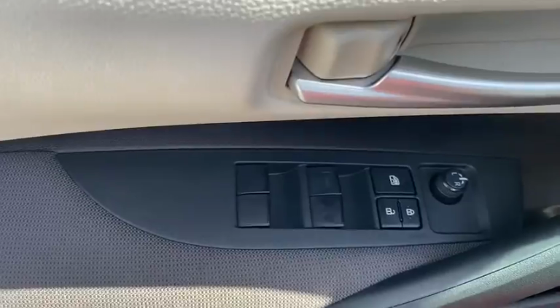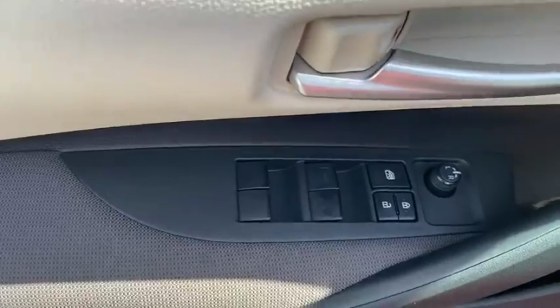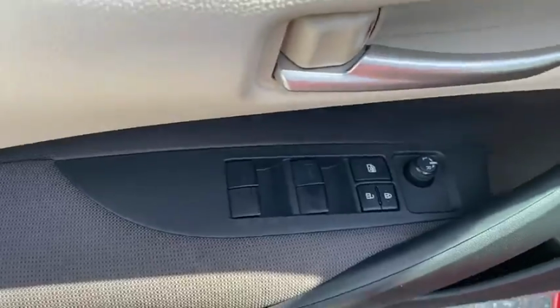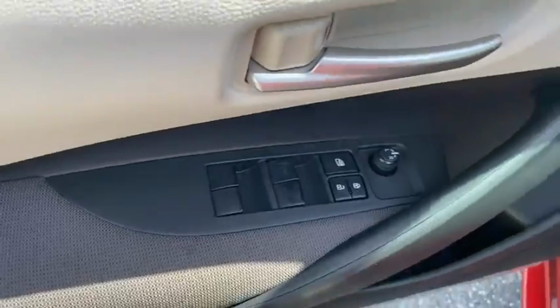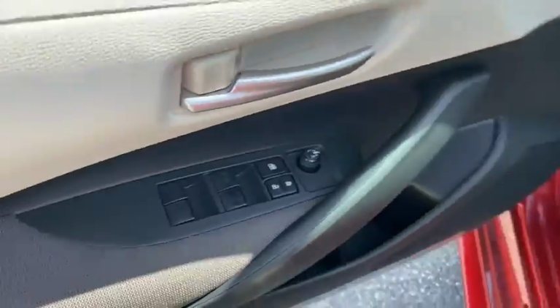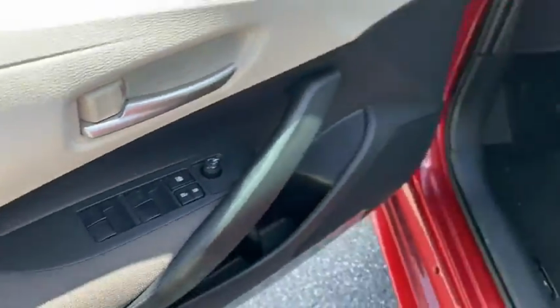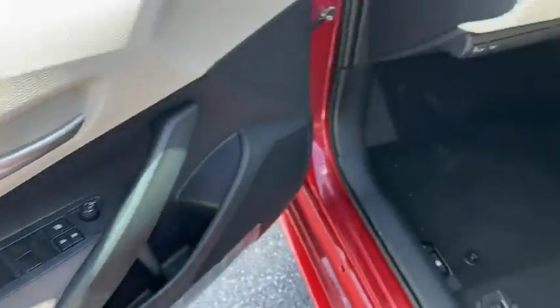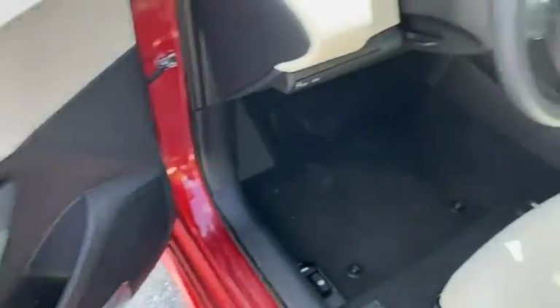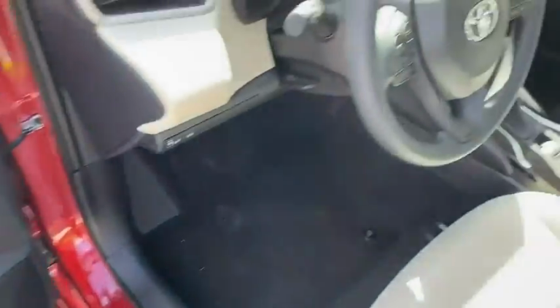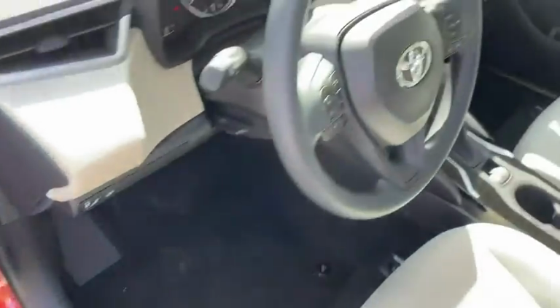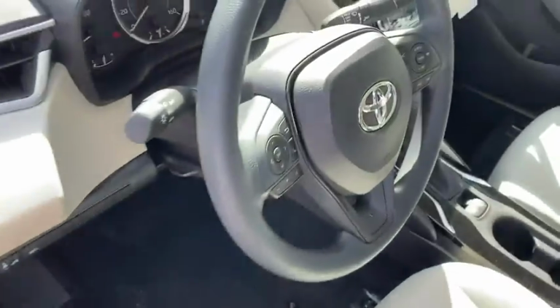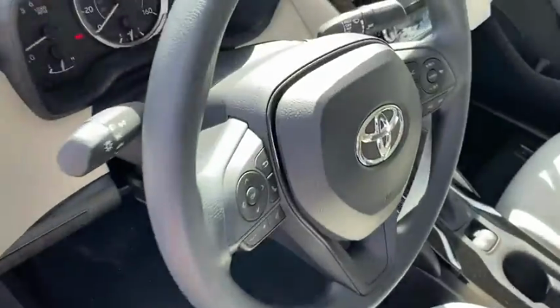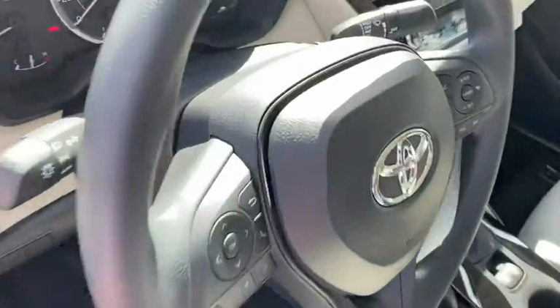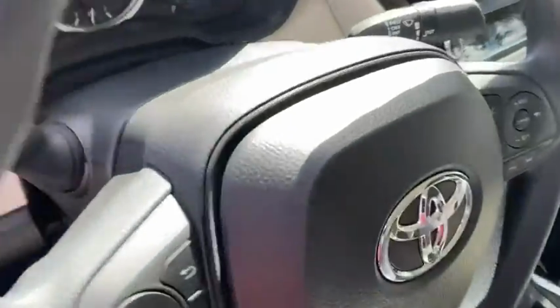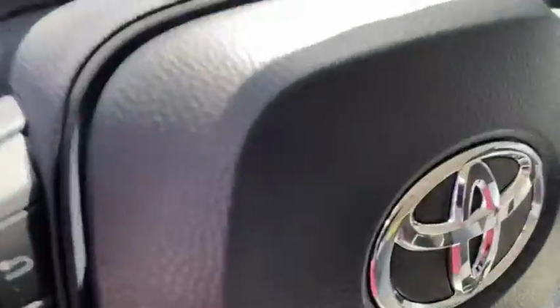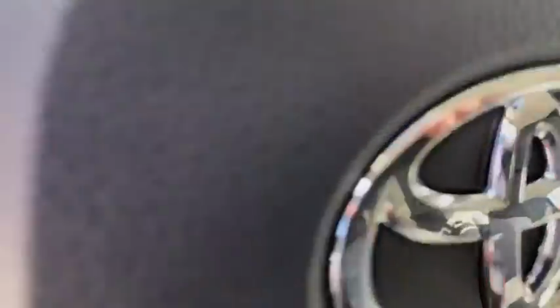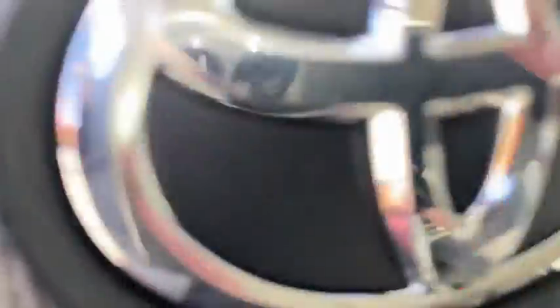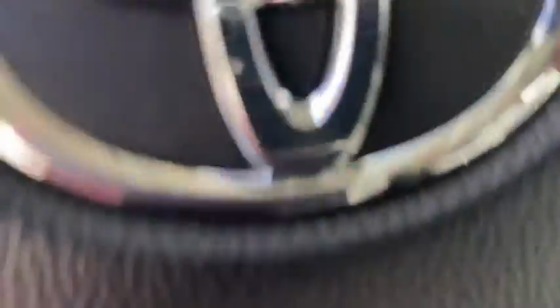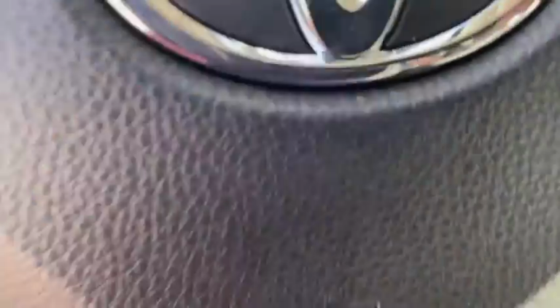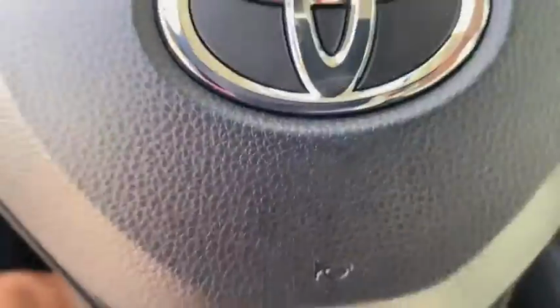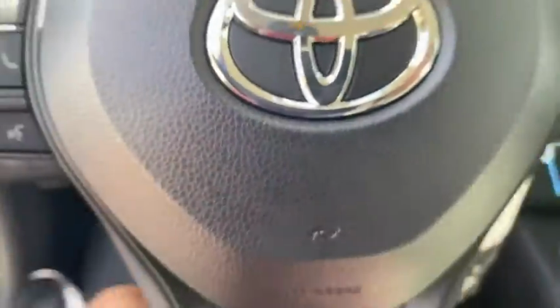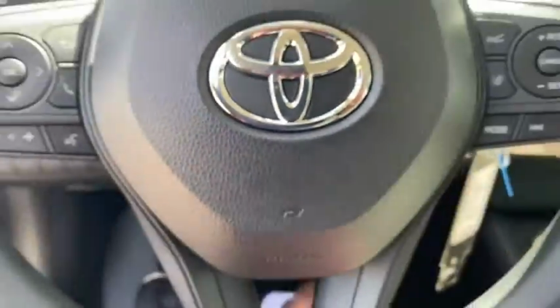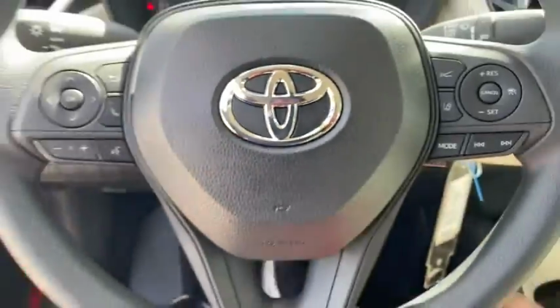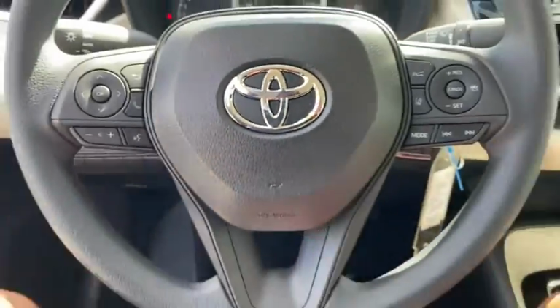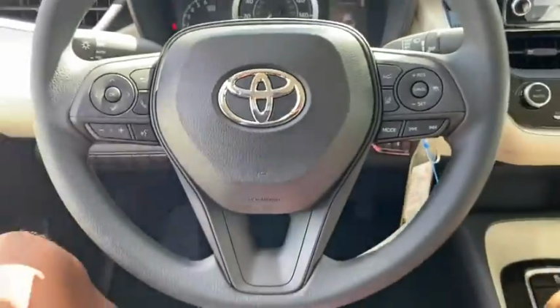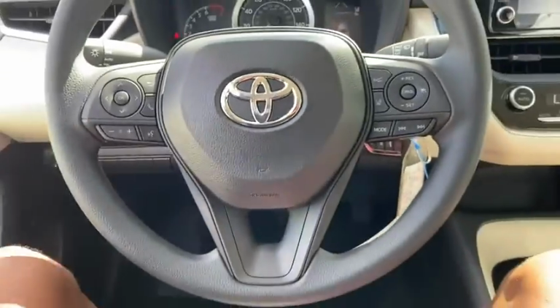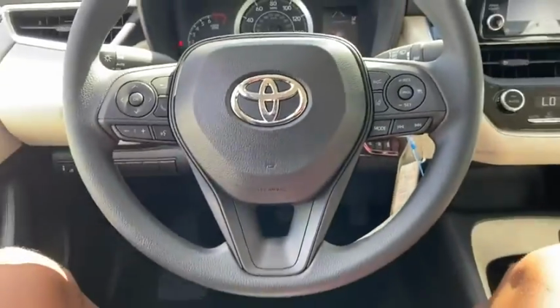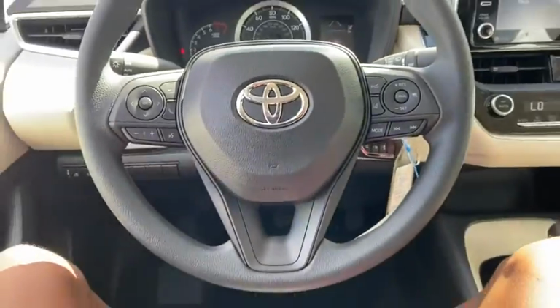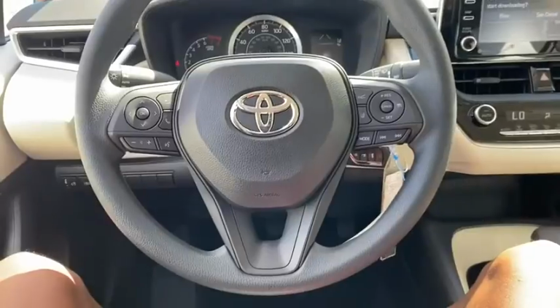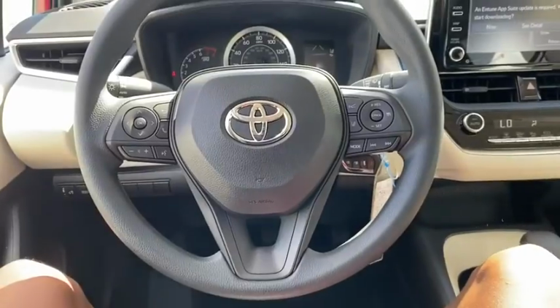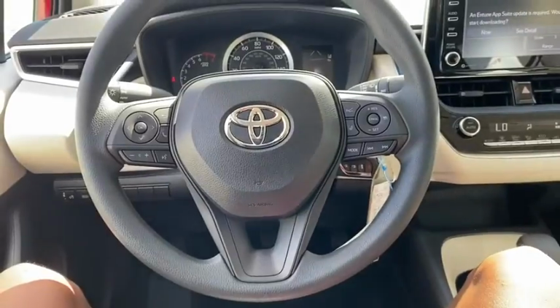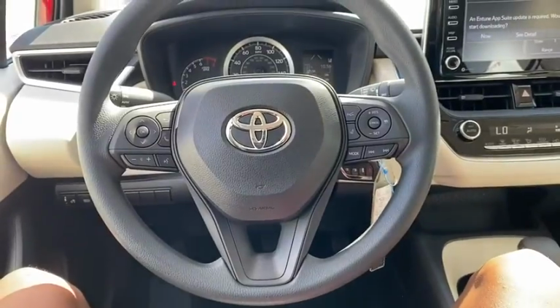Driver vanity mirror, passenger vanity mirror, speed control. Your new ride is just a phone call away.